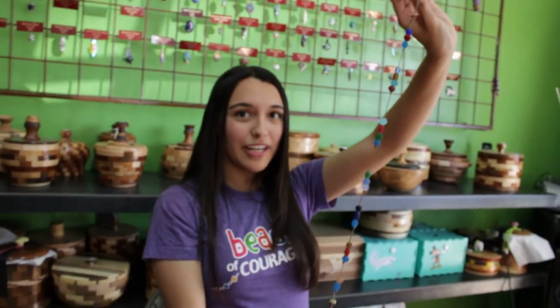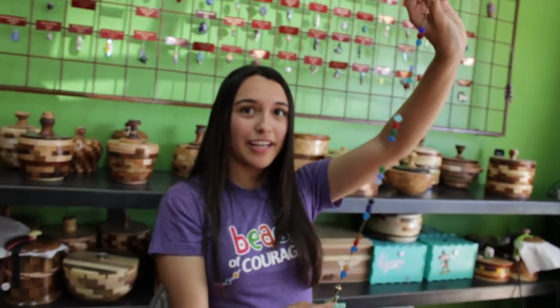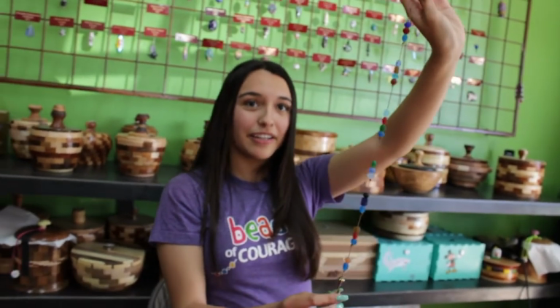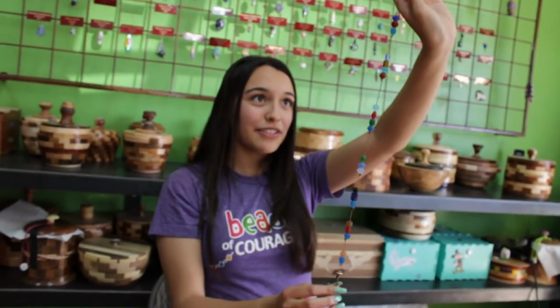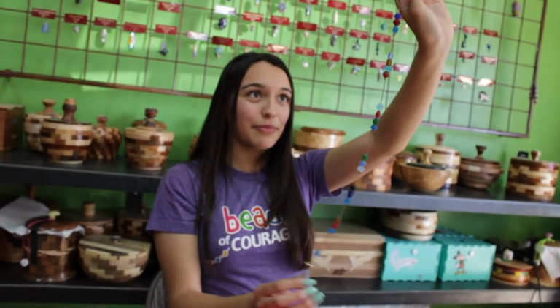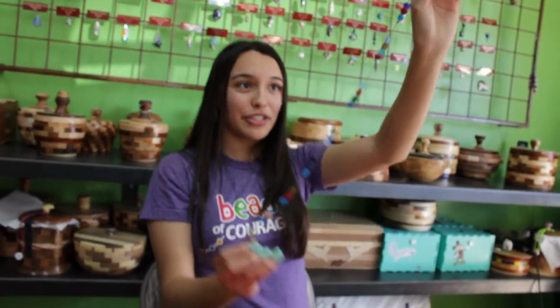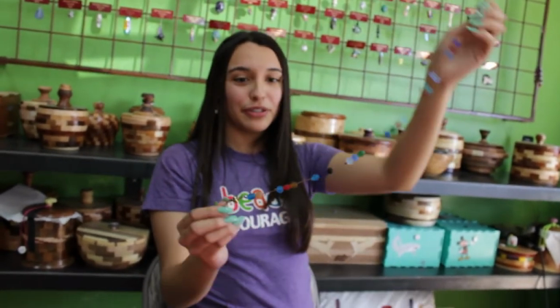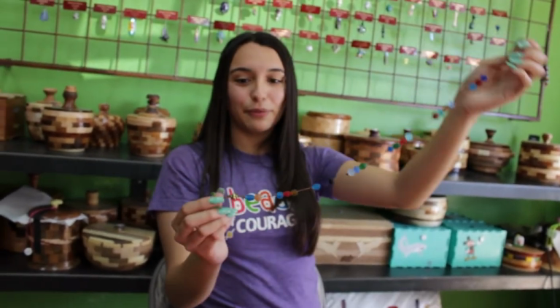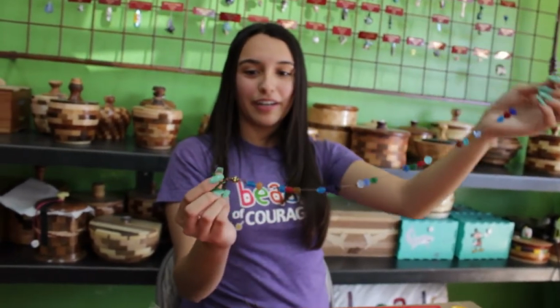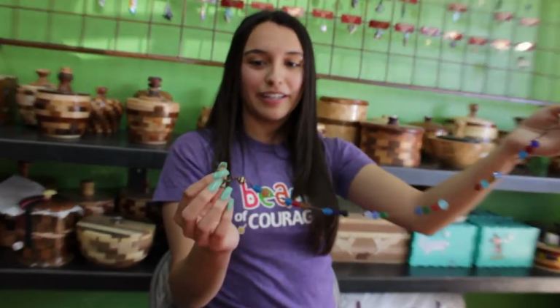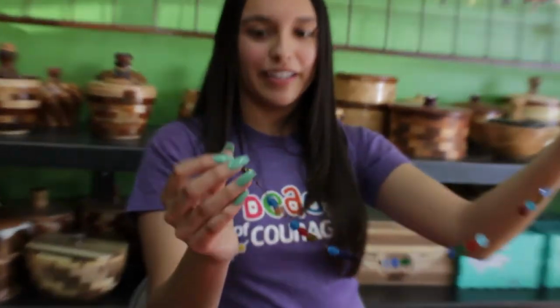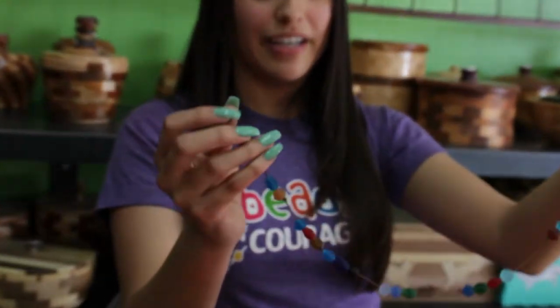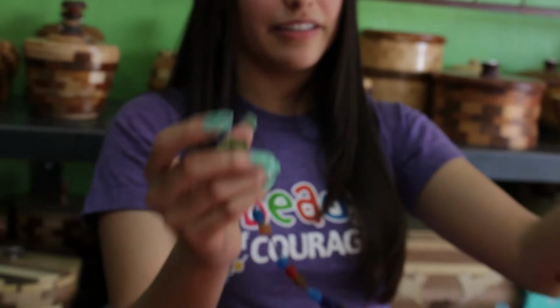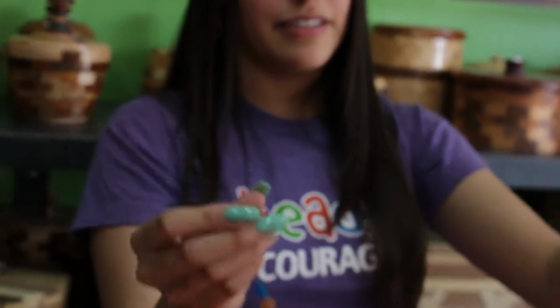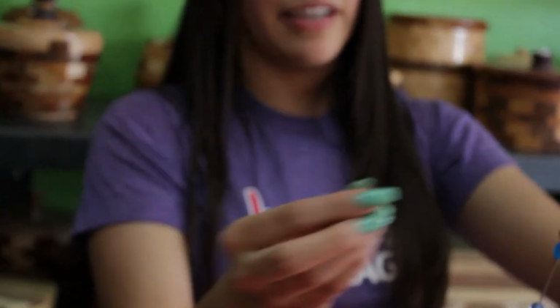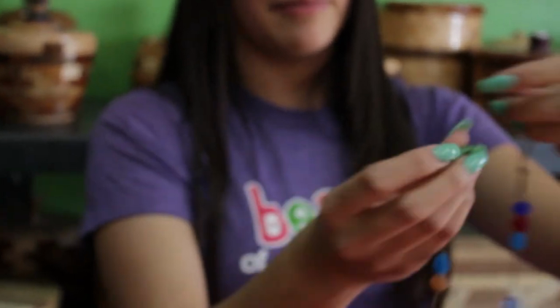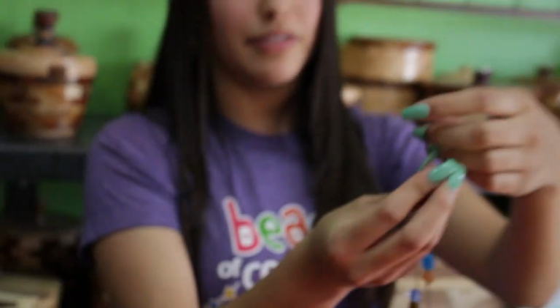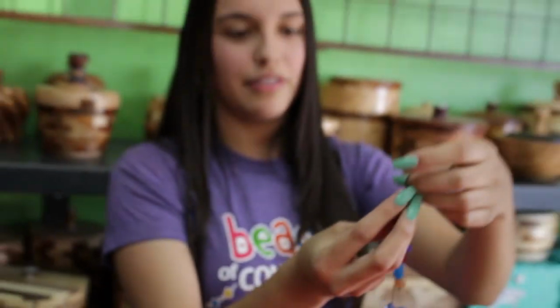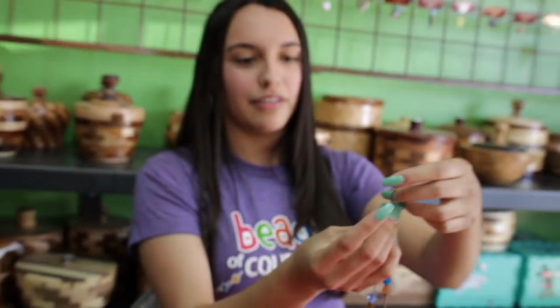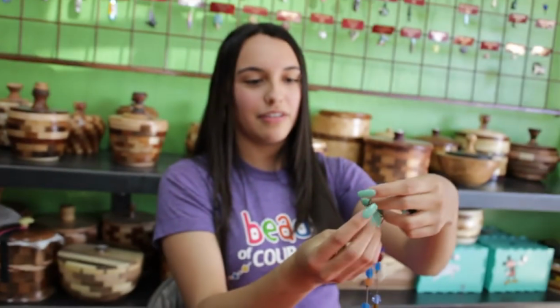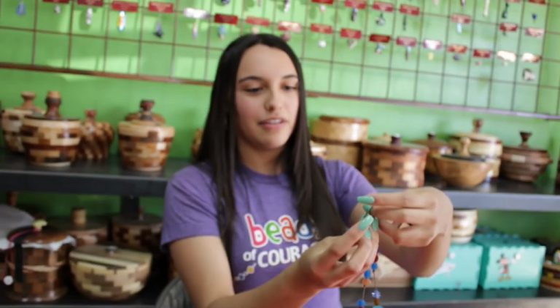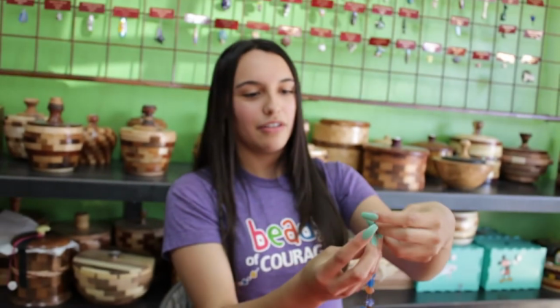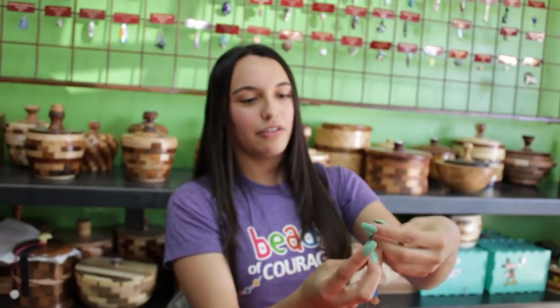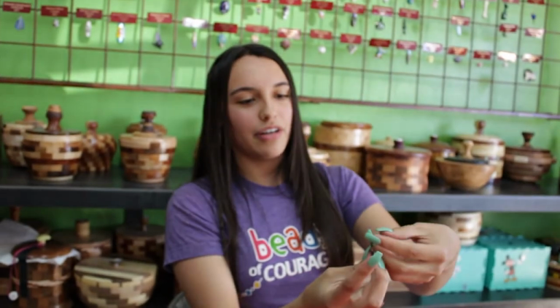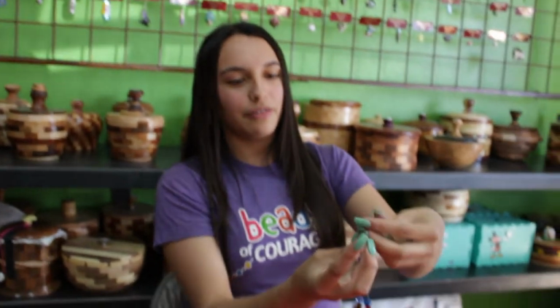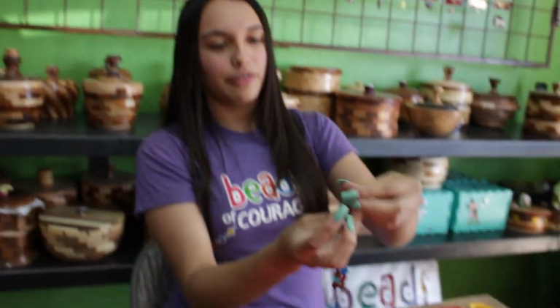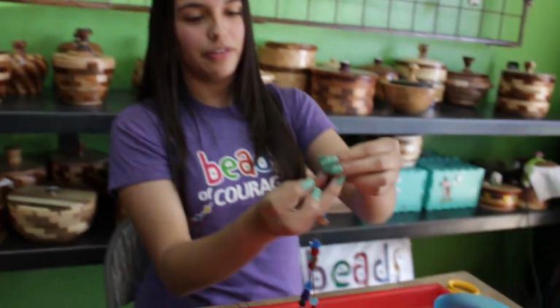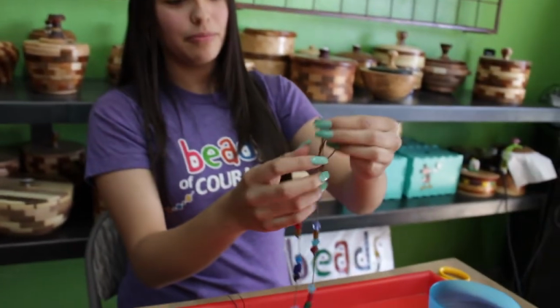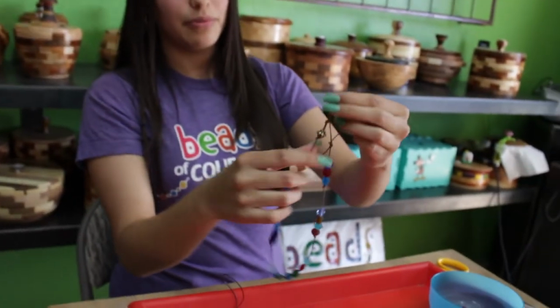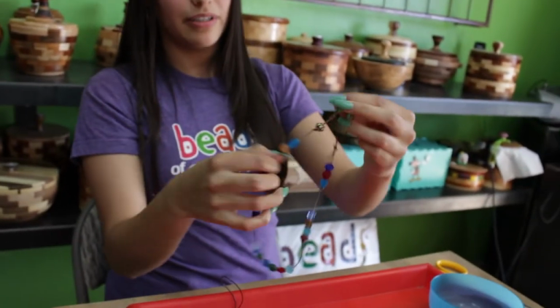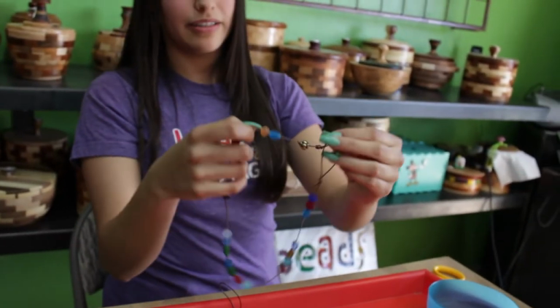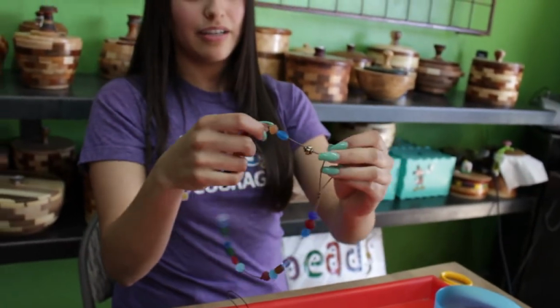You can hang it on something, you can wear it like a necklace and put the crane through the loop like that.